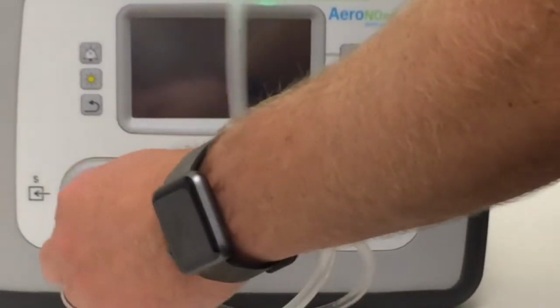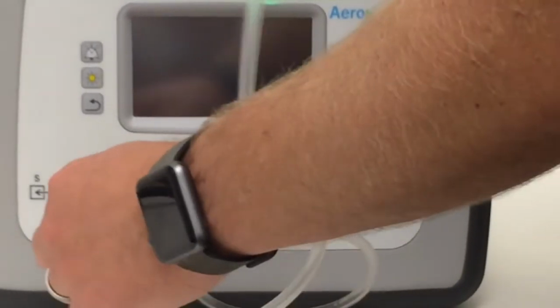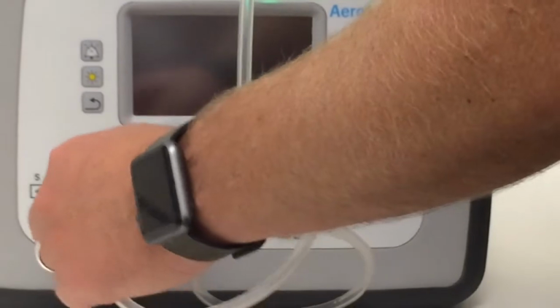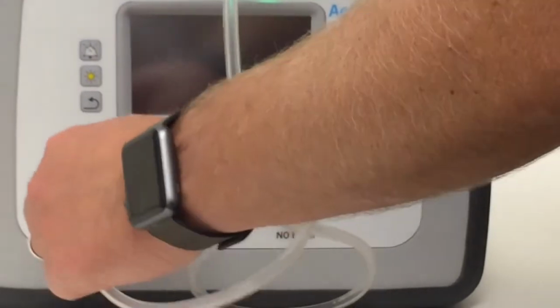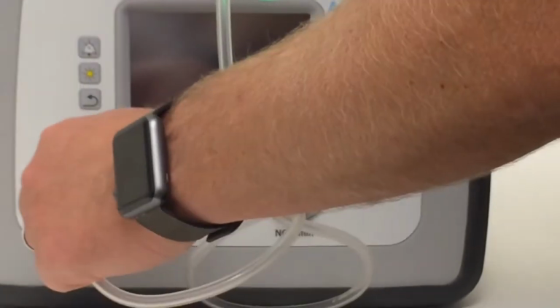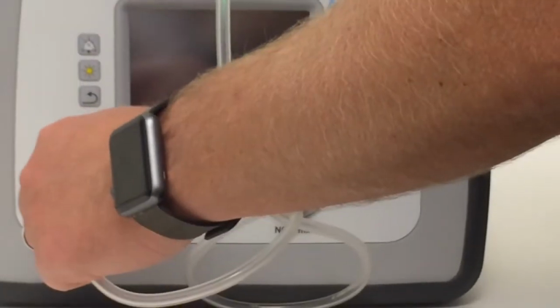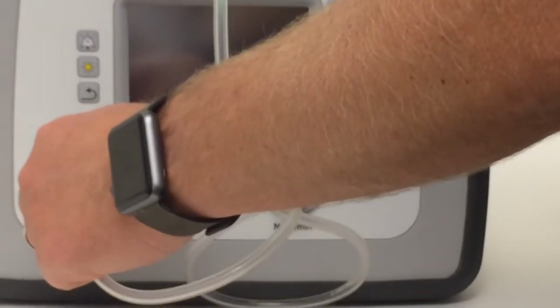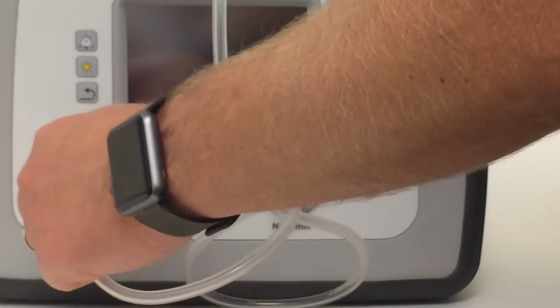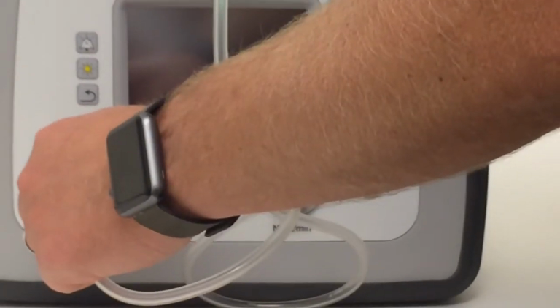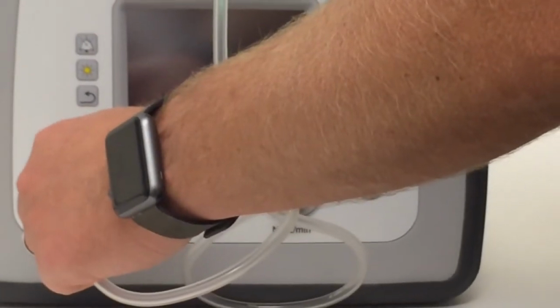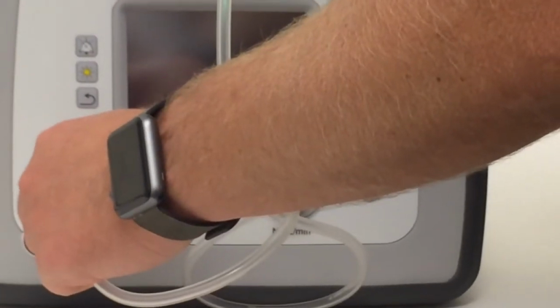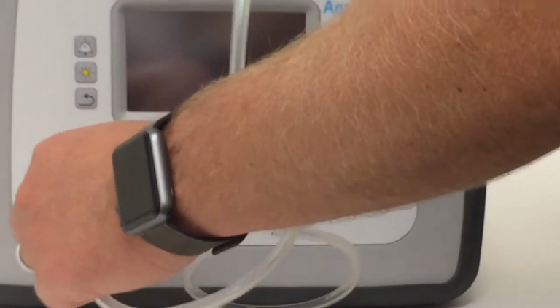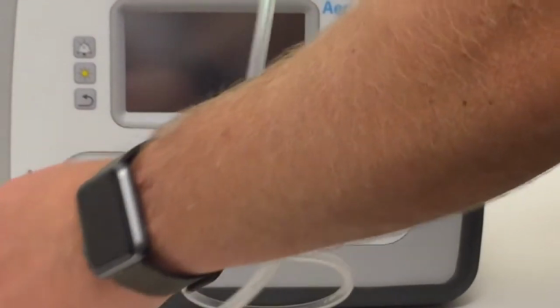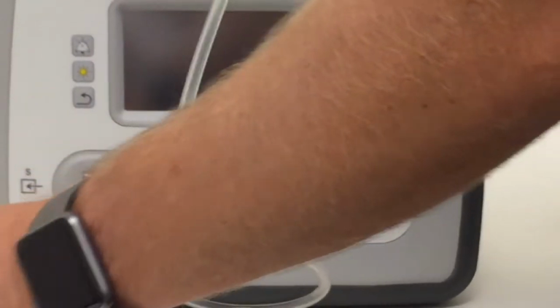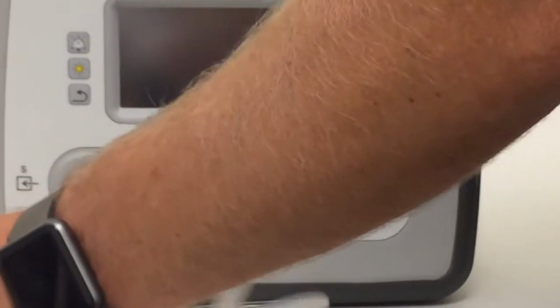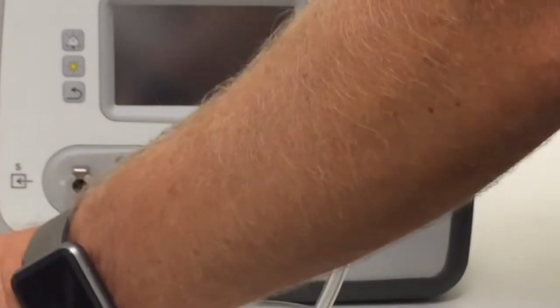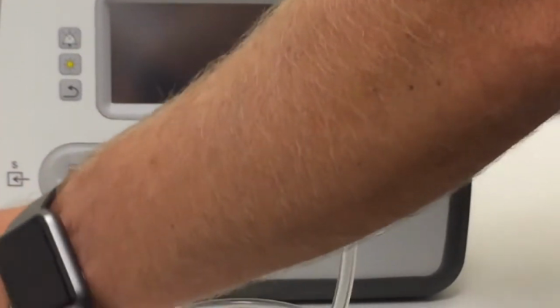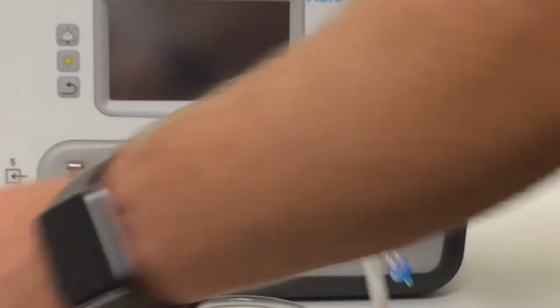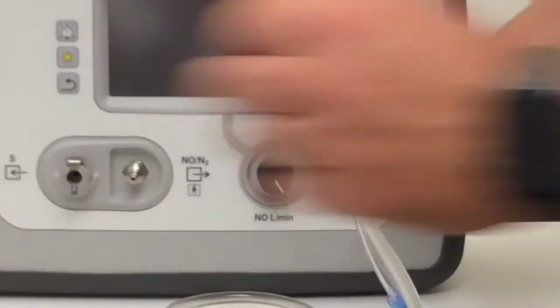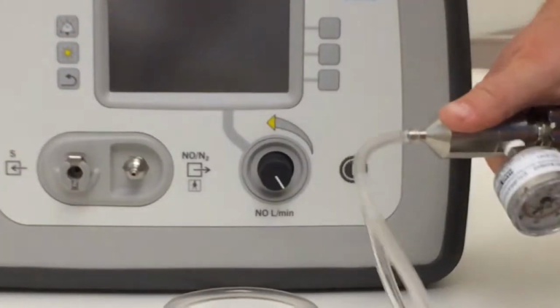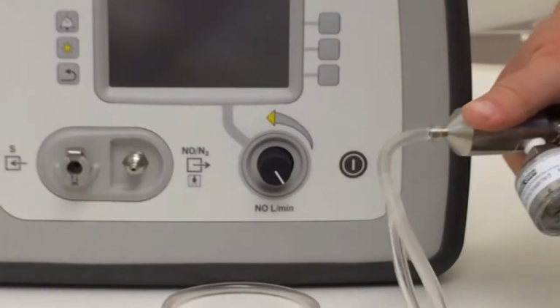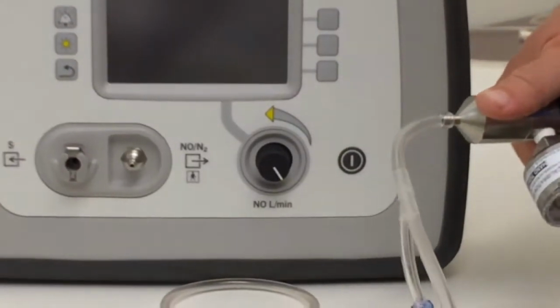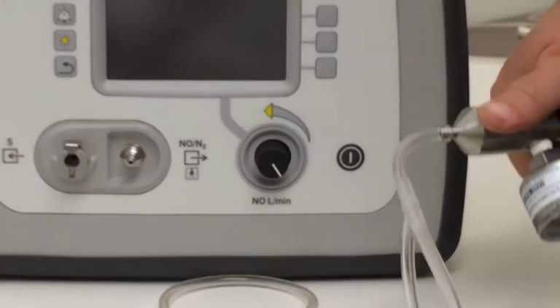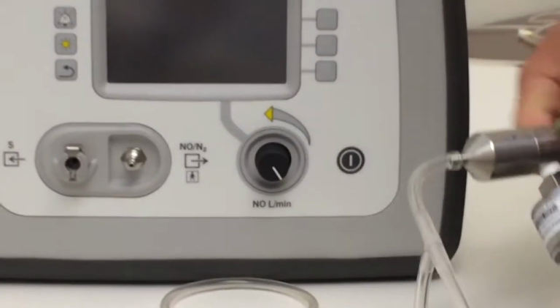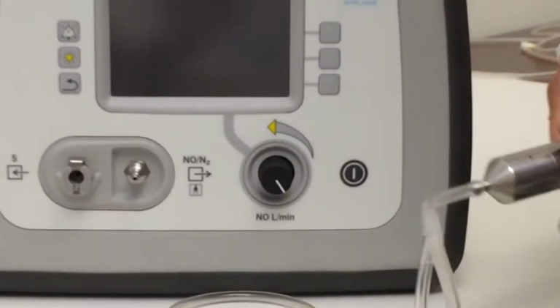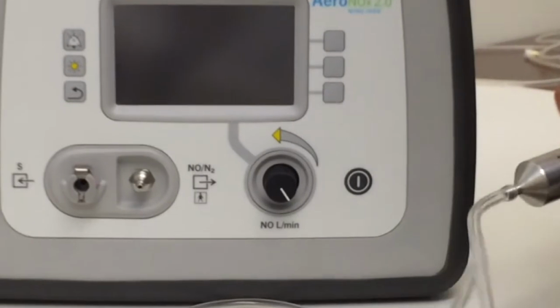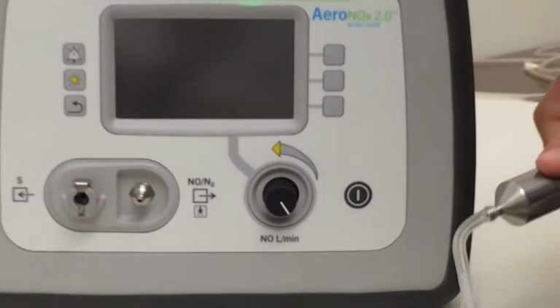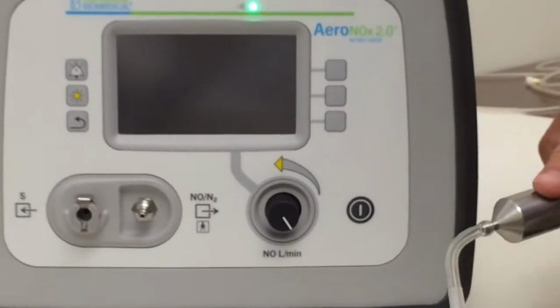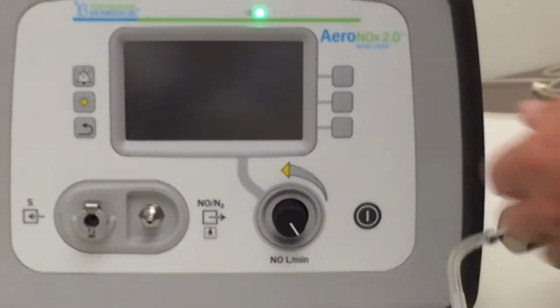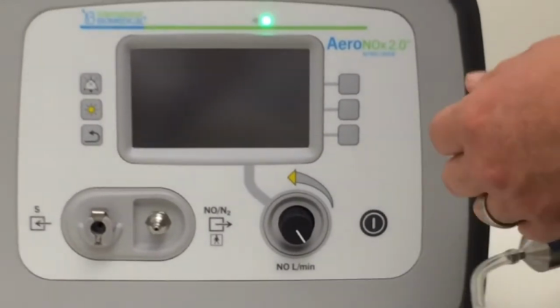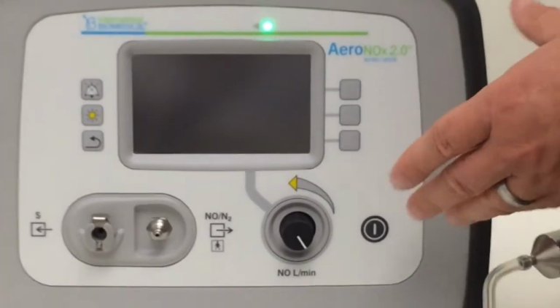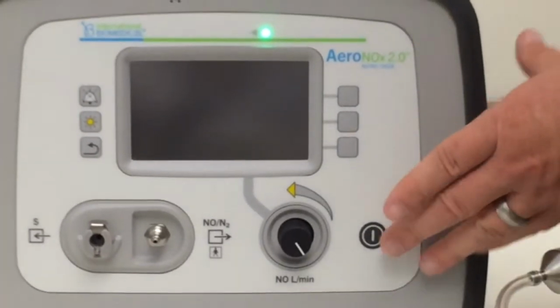That CAL circuit is going to plug in here. We're not going to do that until we turn the unit on and turn the gas on, or else you'll get a check sample line indication.